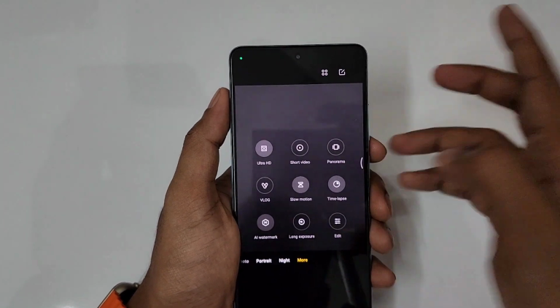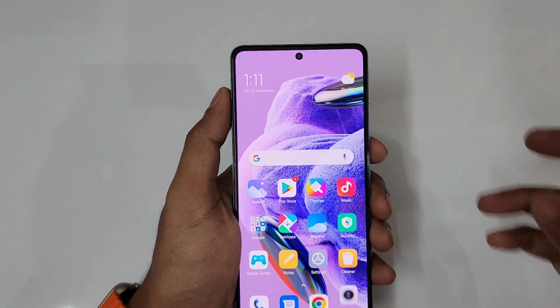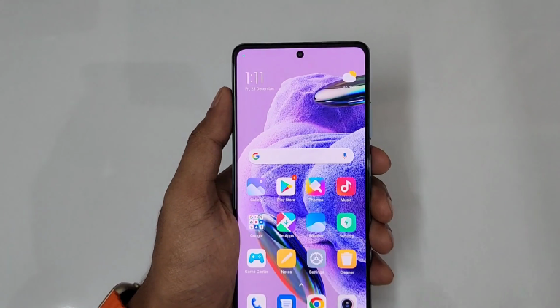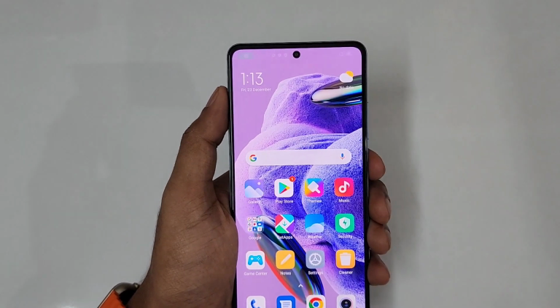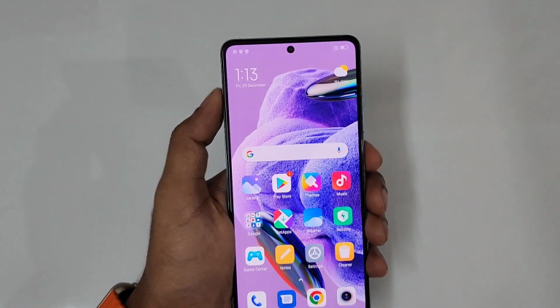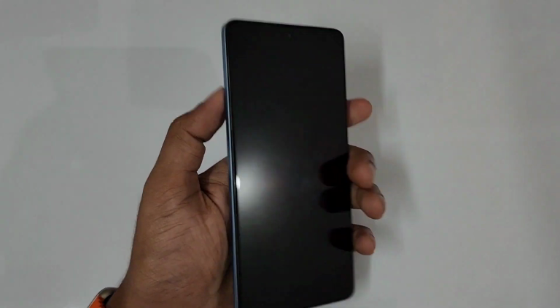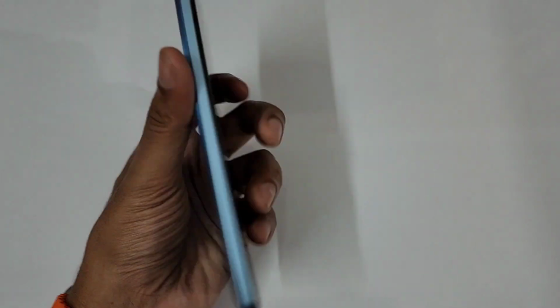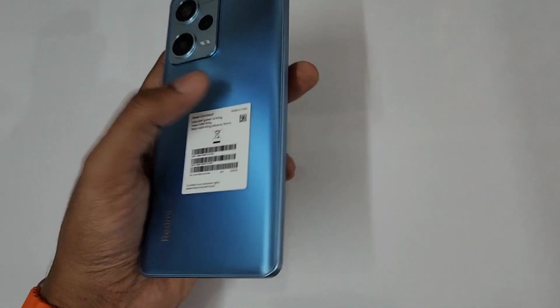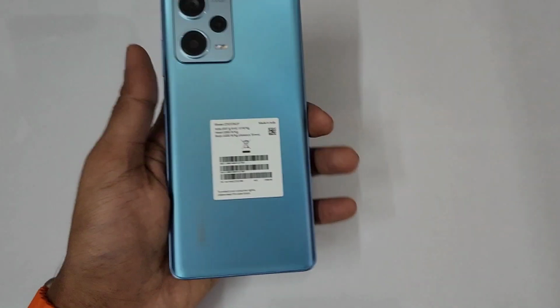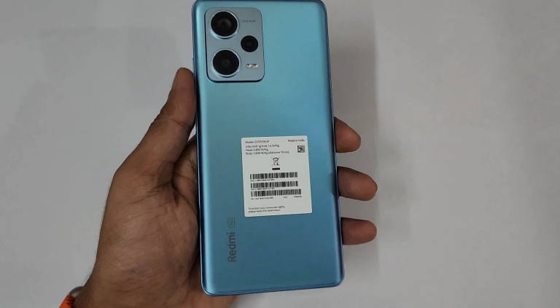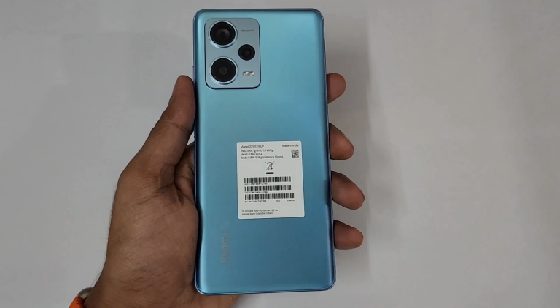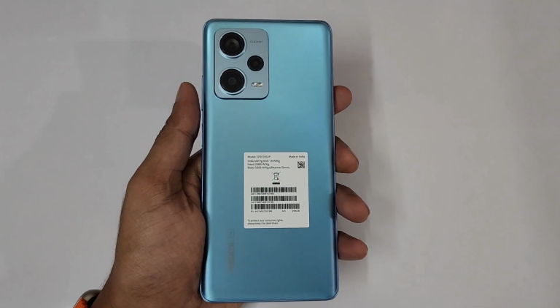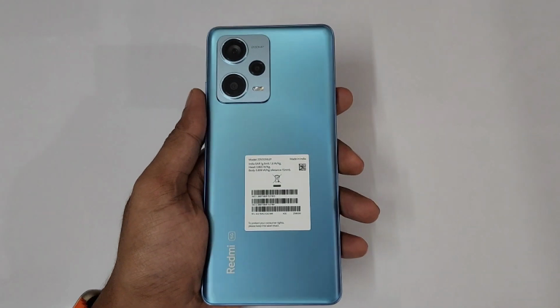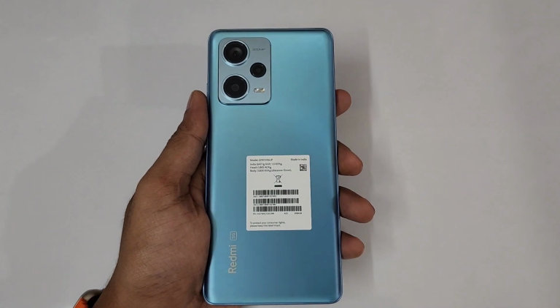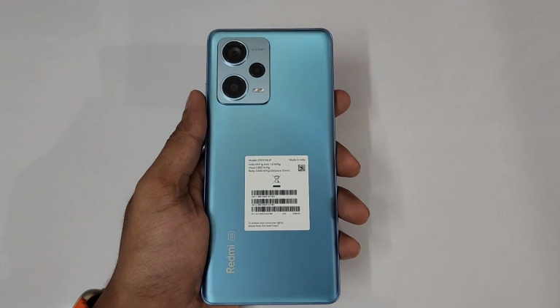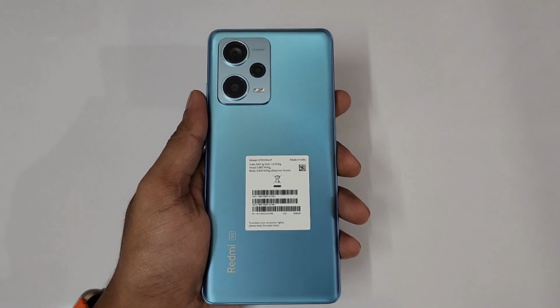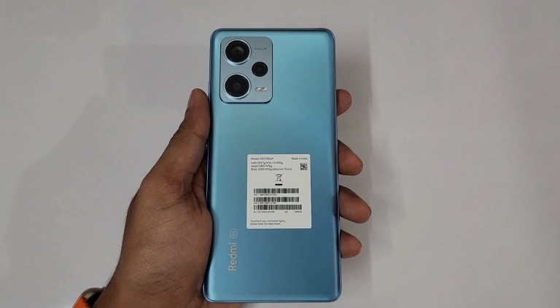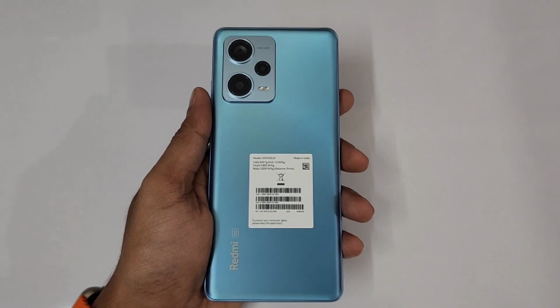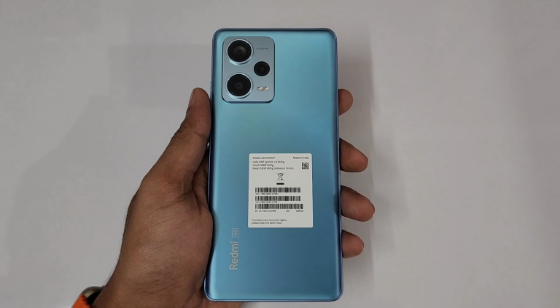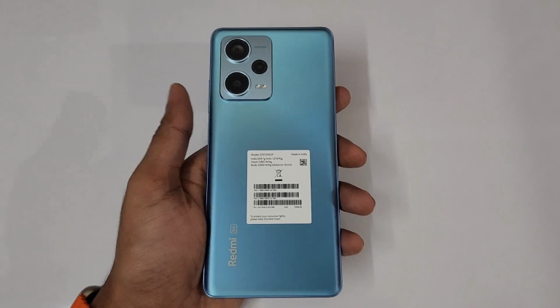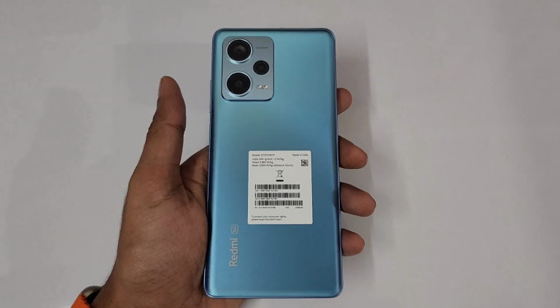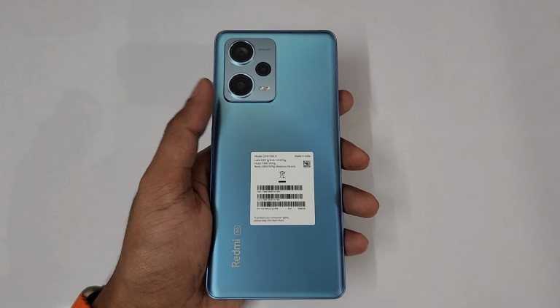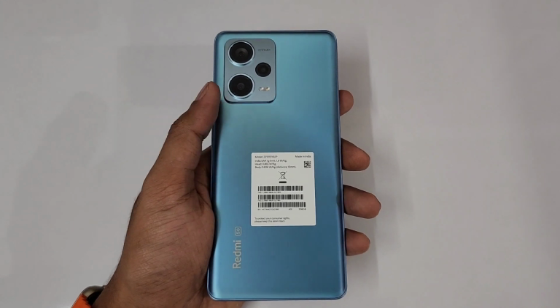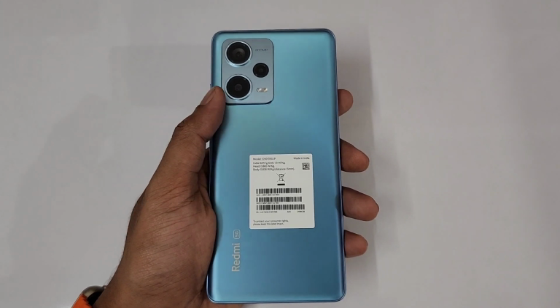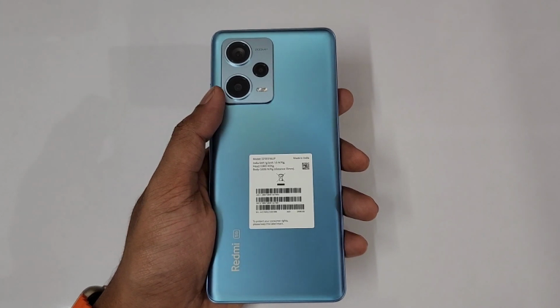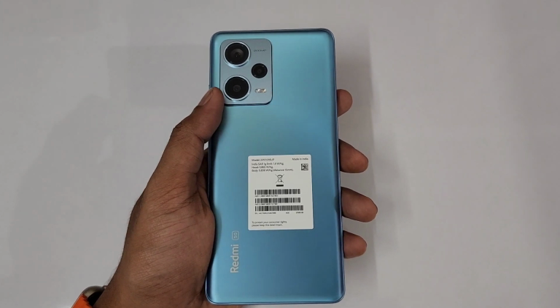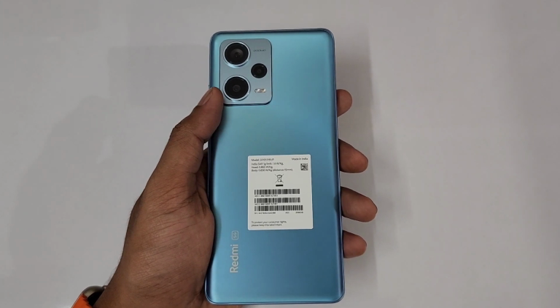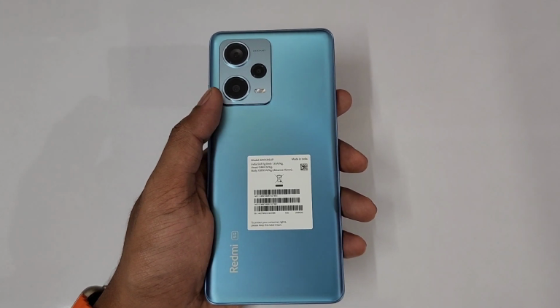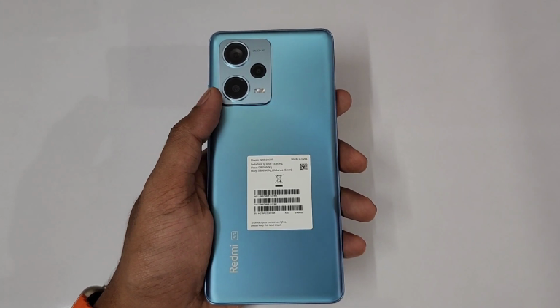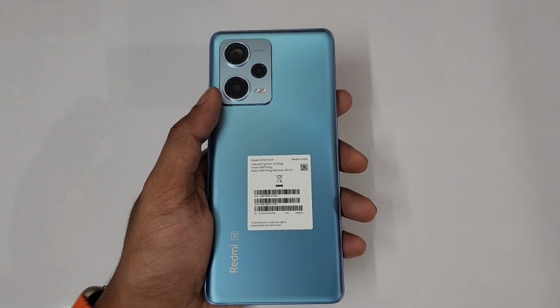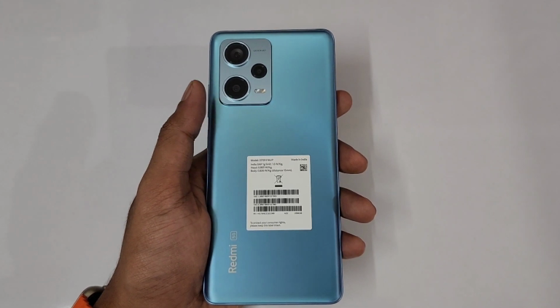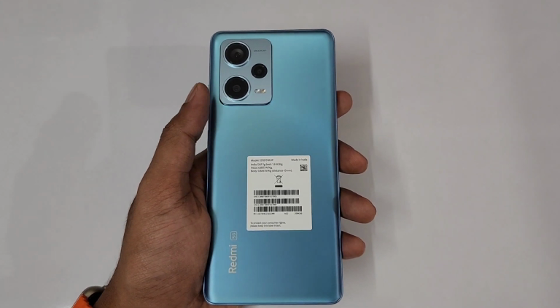So guys, that's the end of our Redmi Note 12 Pro Plus tips, tricks, features, and settings video. That's all for today — signing off, it's Fonmania.